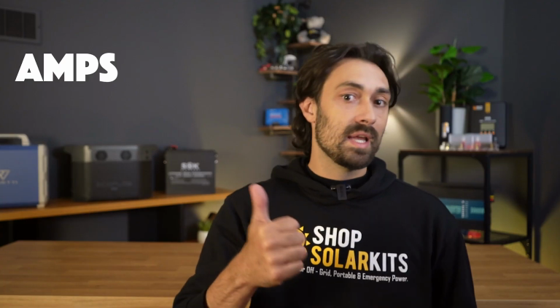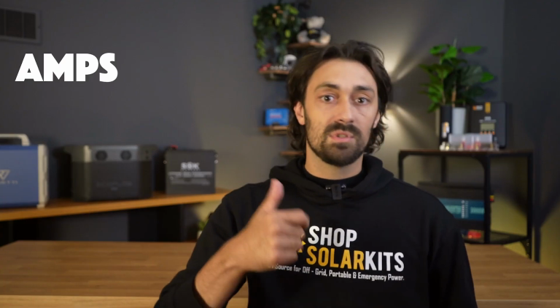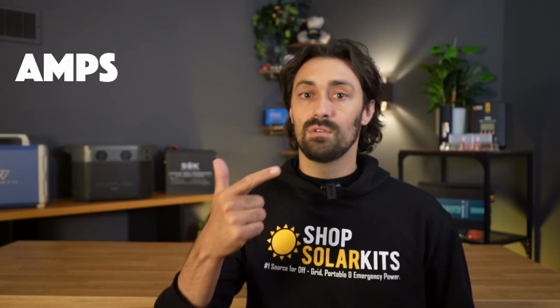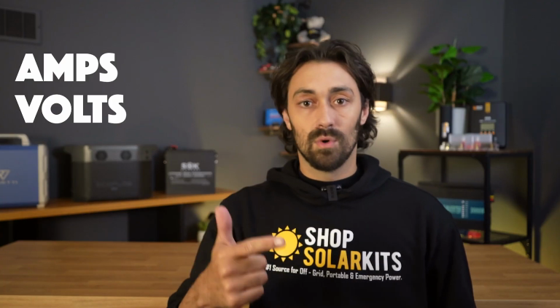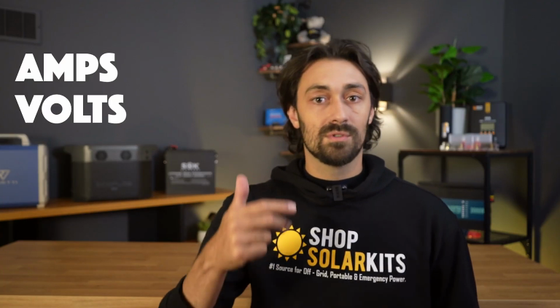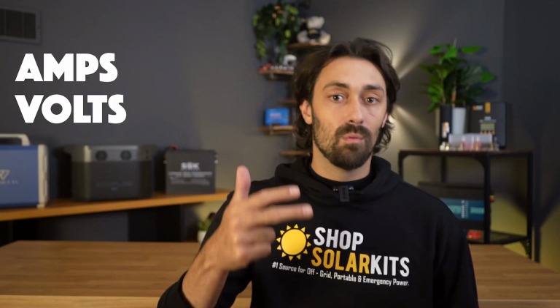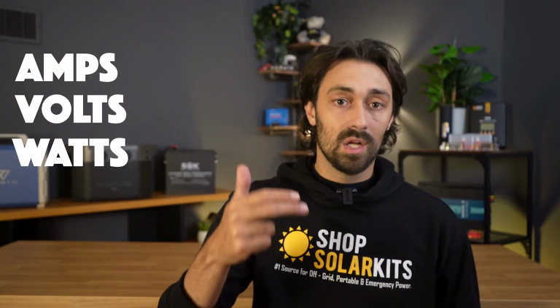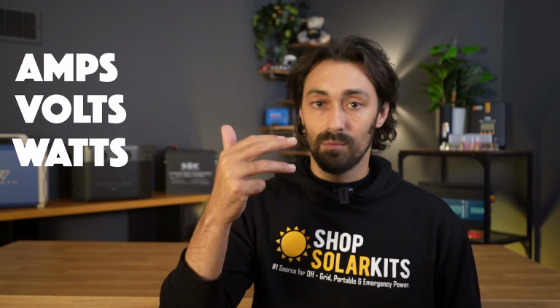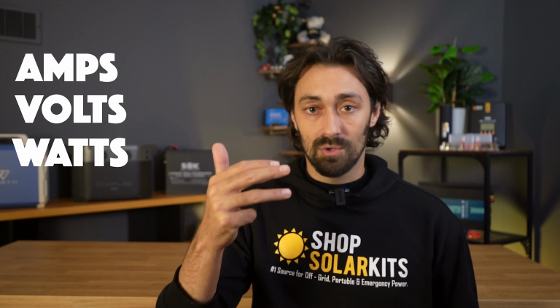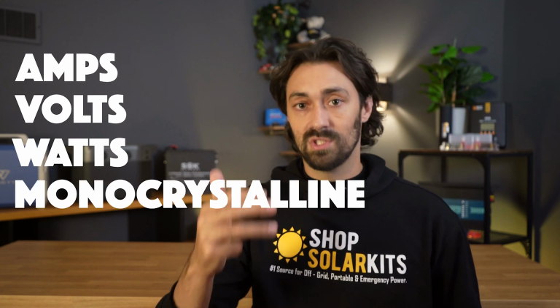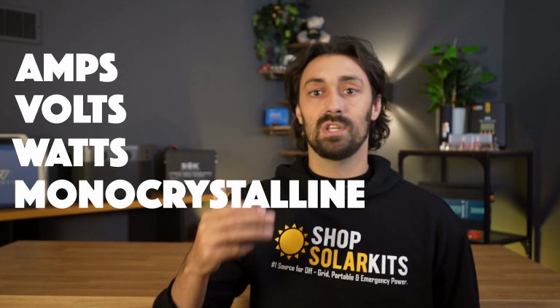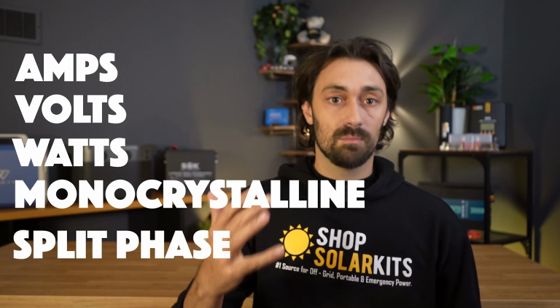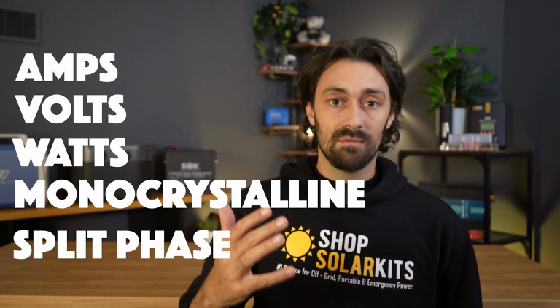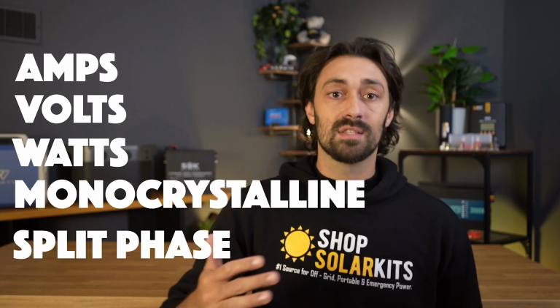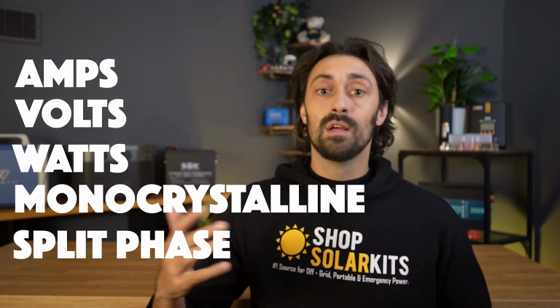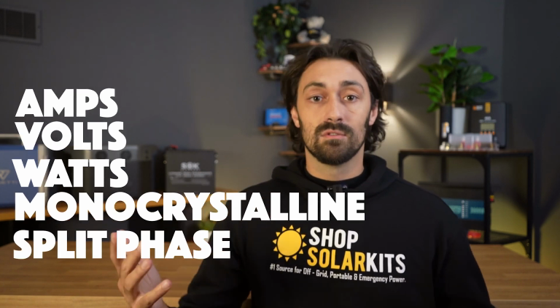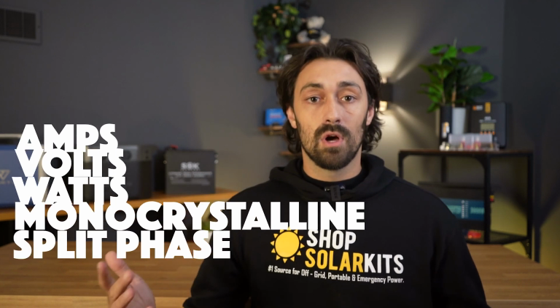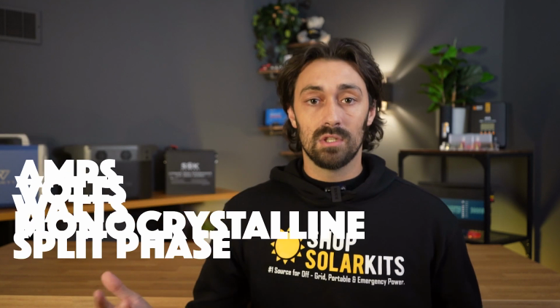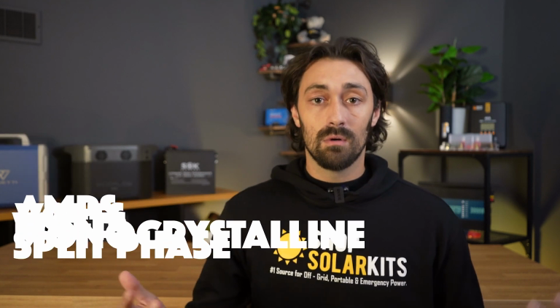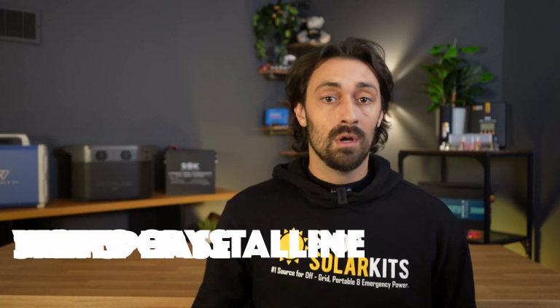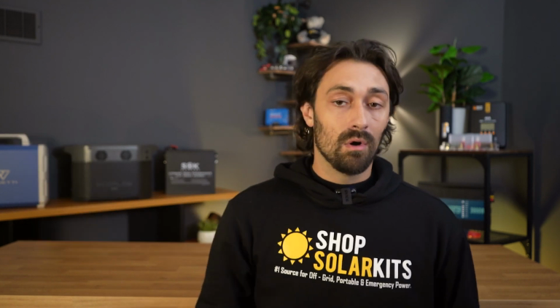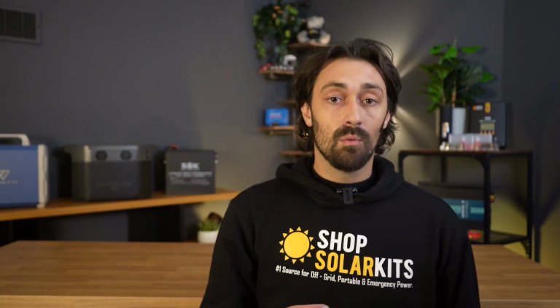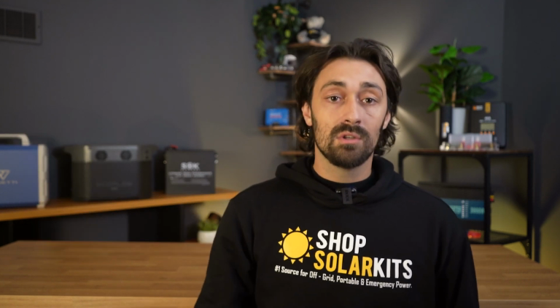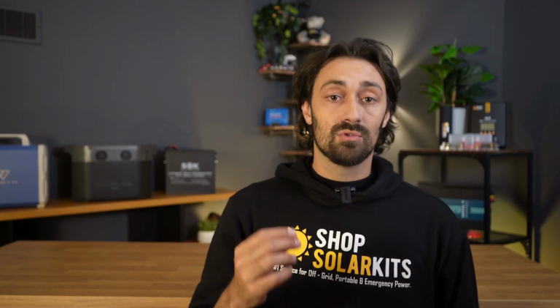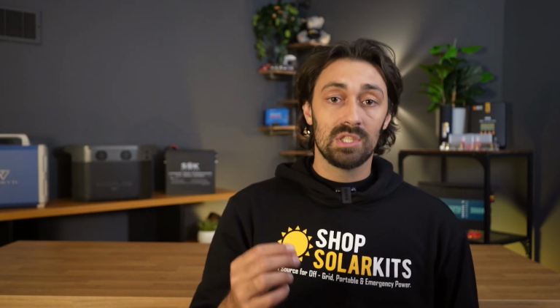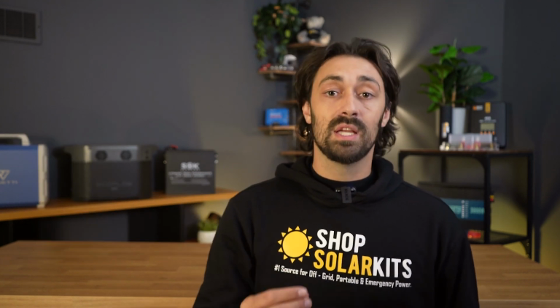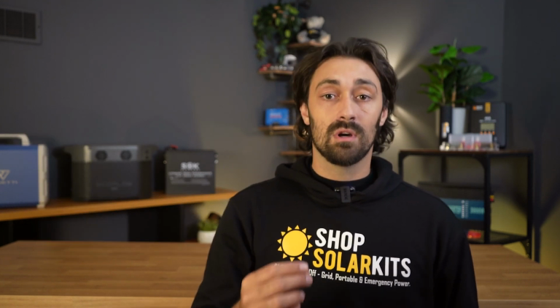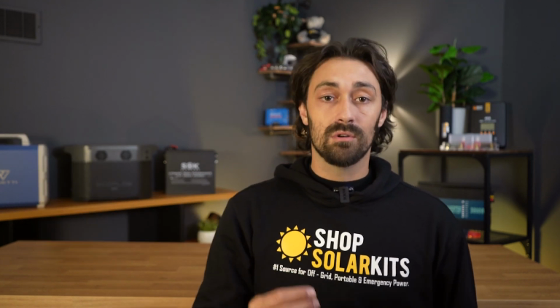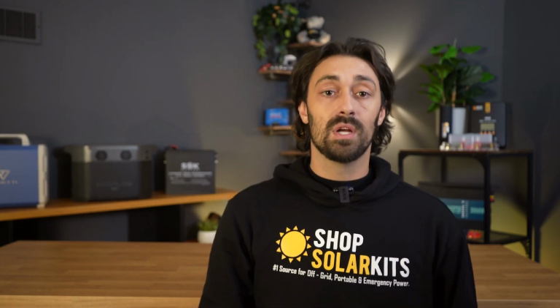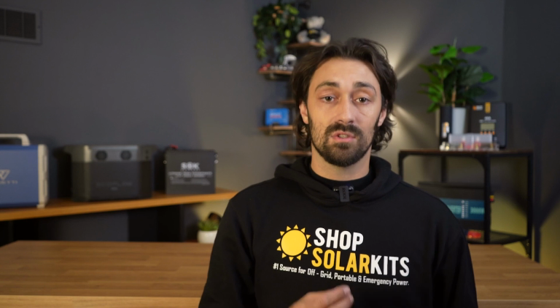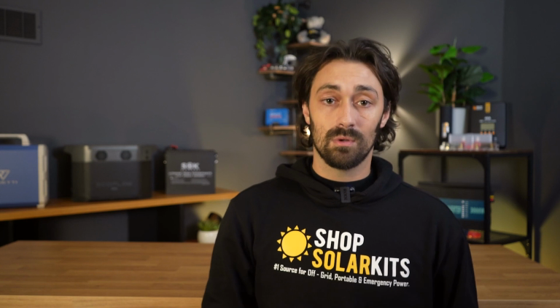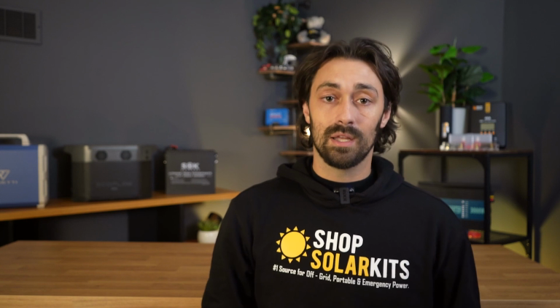Amps, volts, watts, monocrystalline, split phase — there's a lot to know. All the while you're trying to spend your hard-earned money on a solar kit.